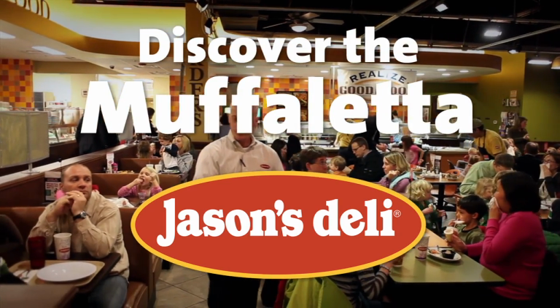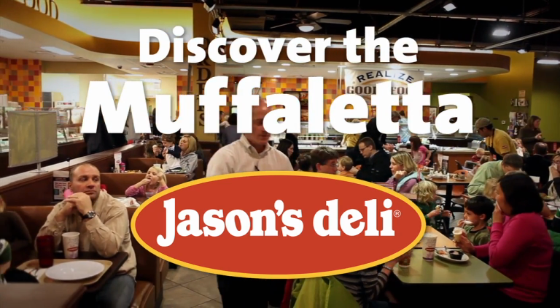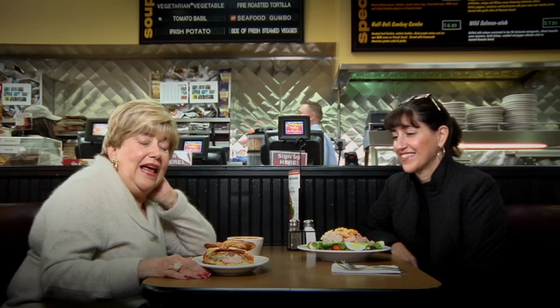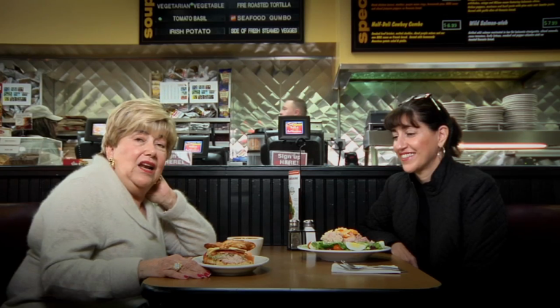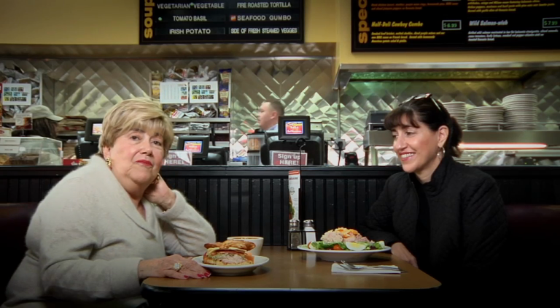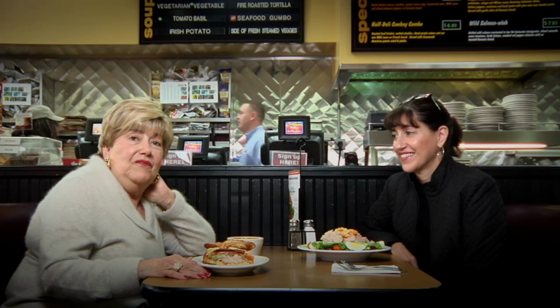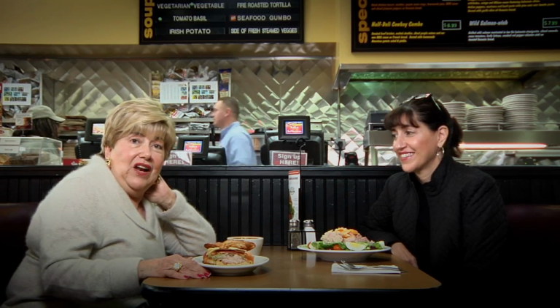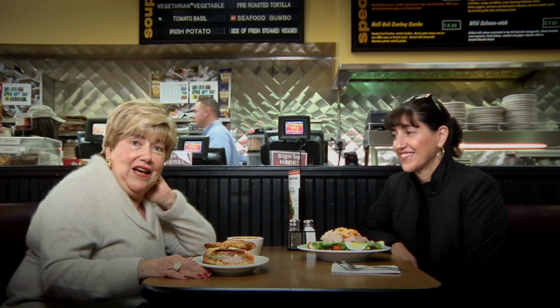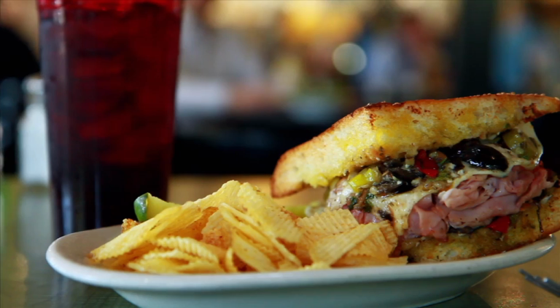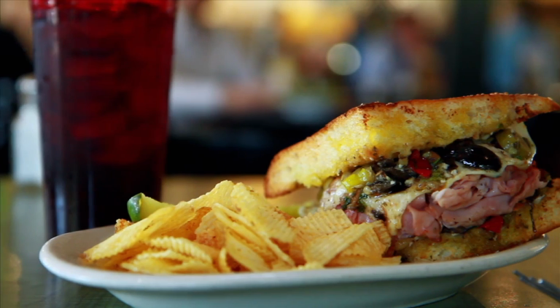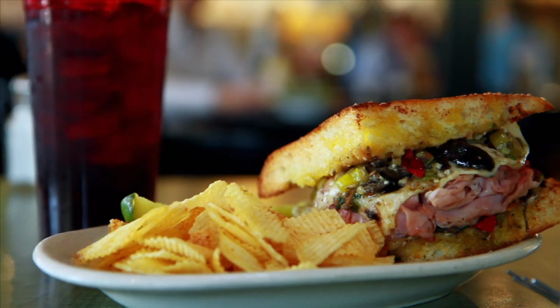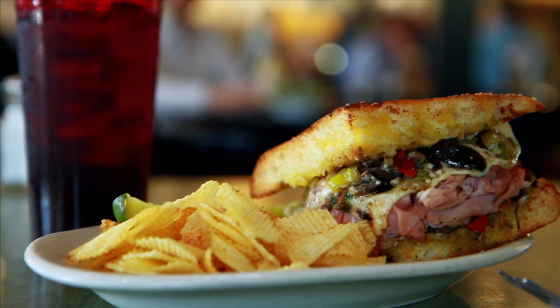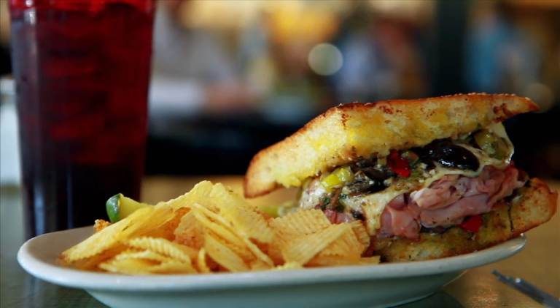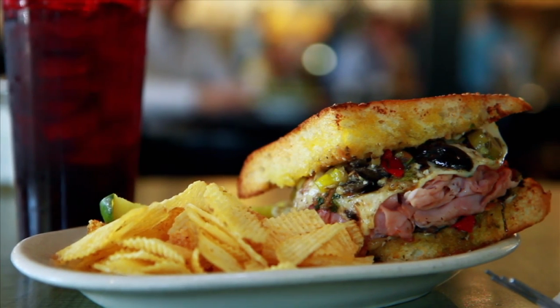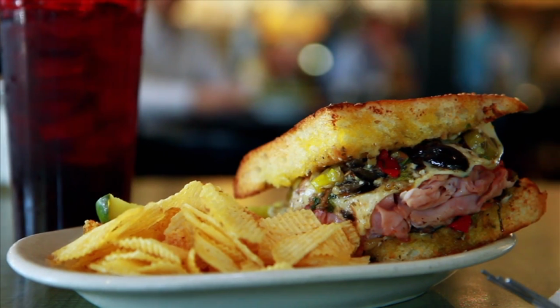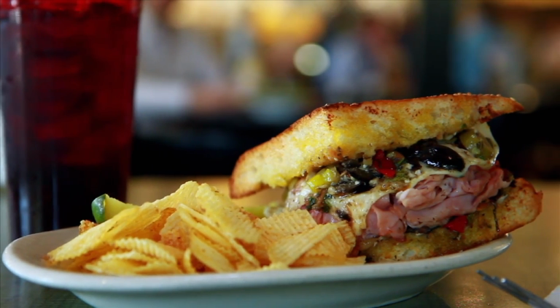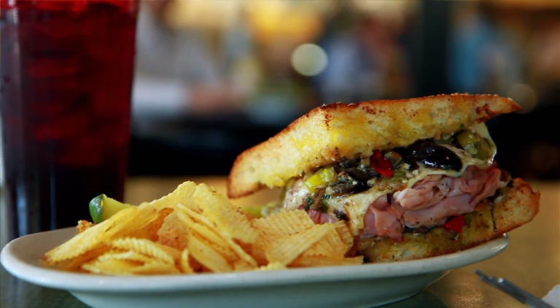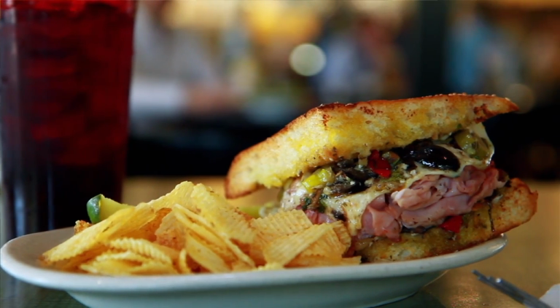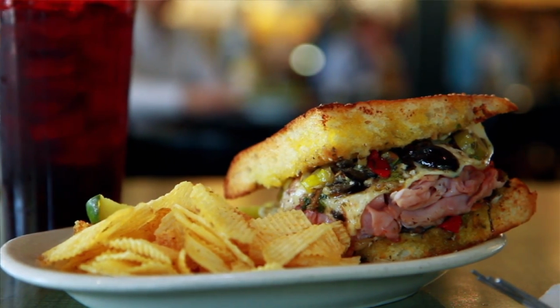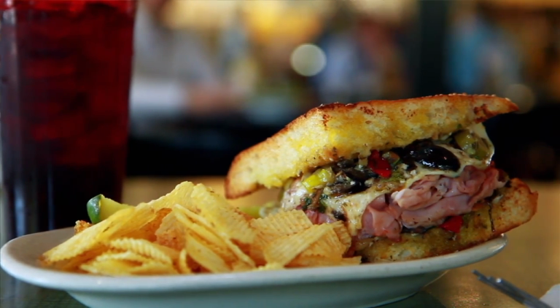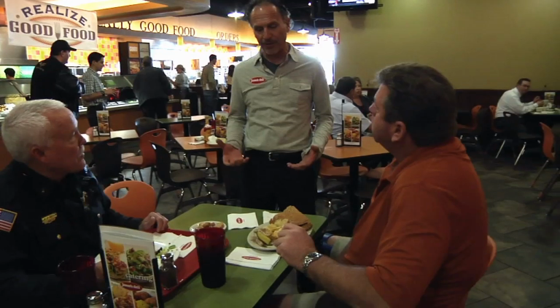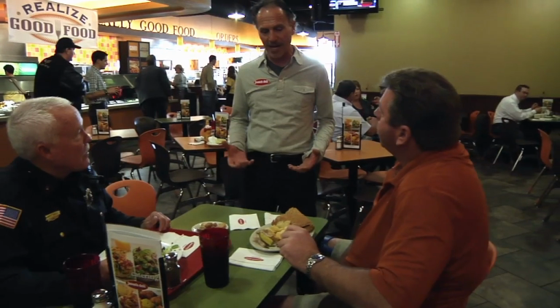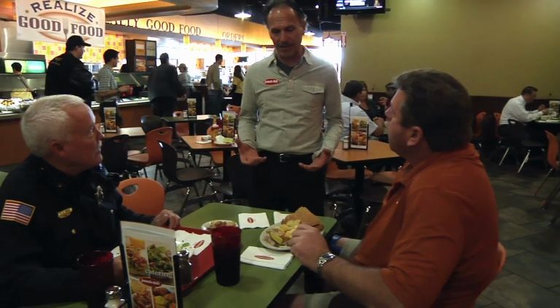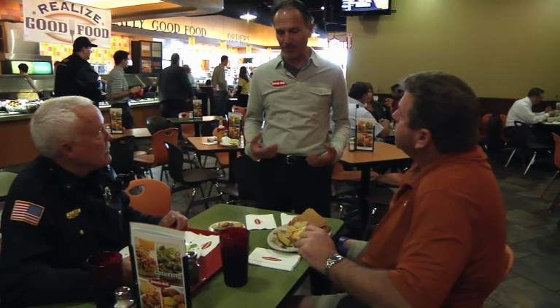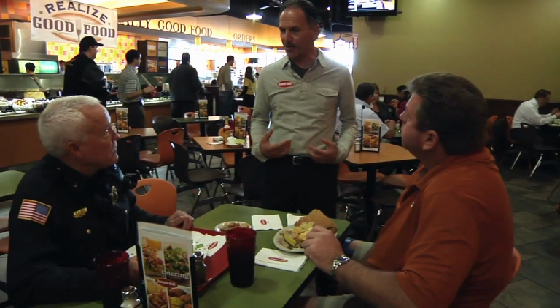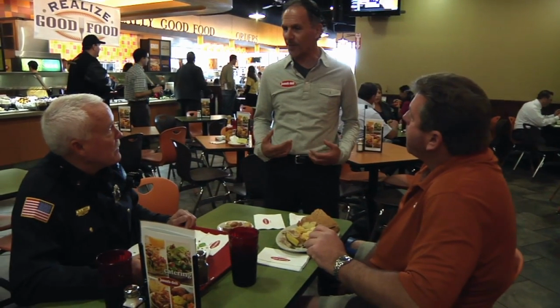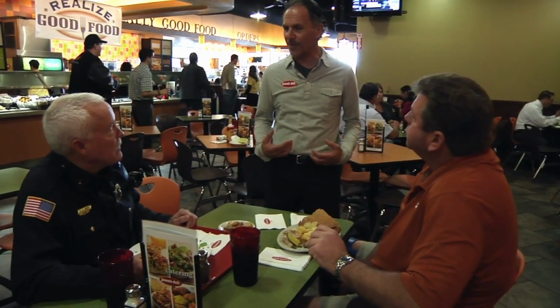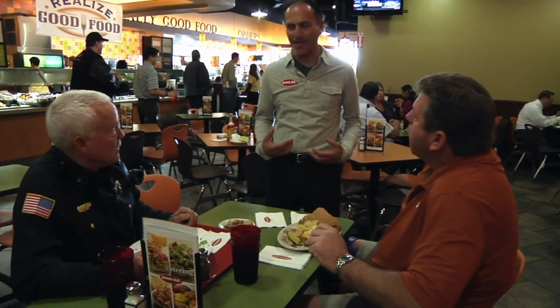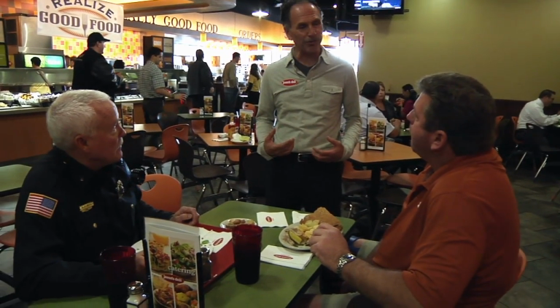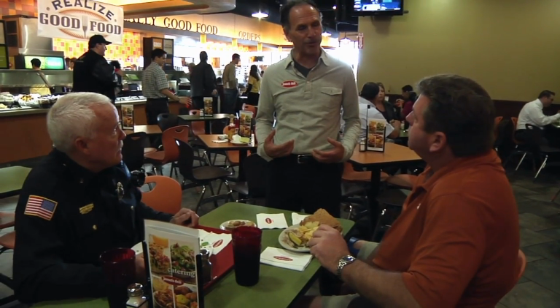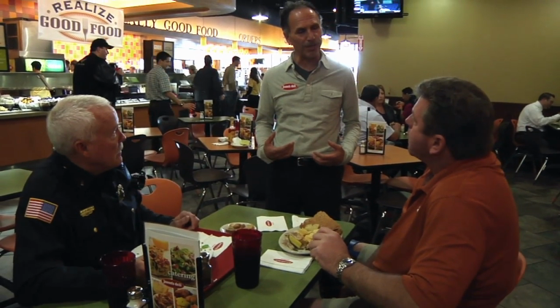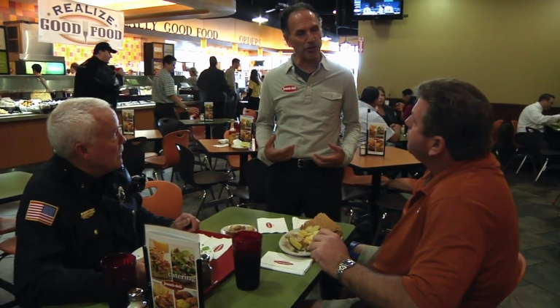Really, I love muffalata. Love them. Ham muffalata, to me, is the best sandwich on the menu.